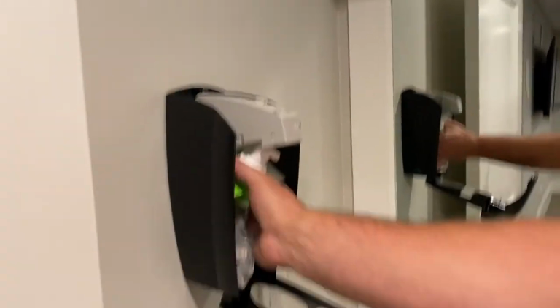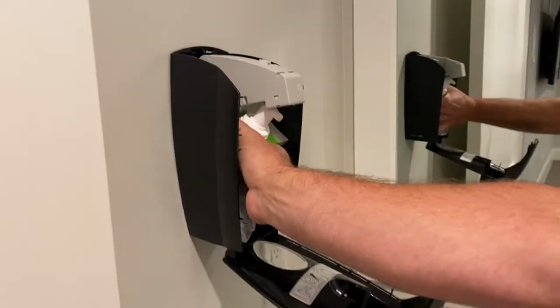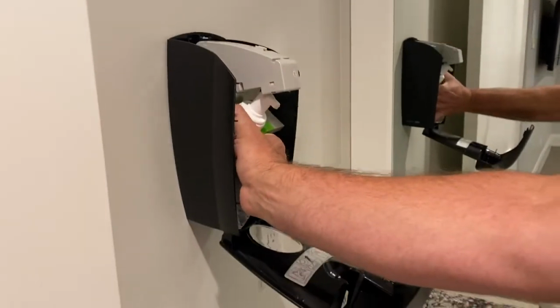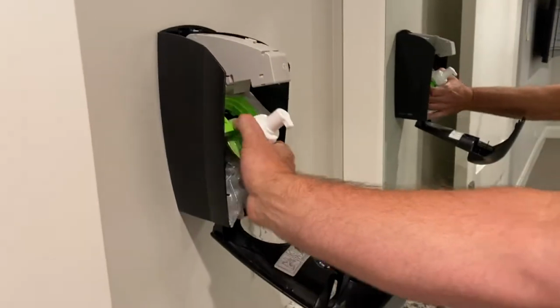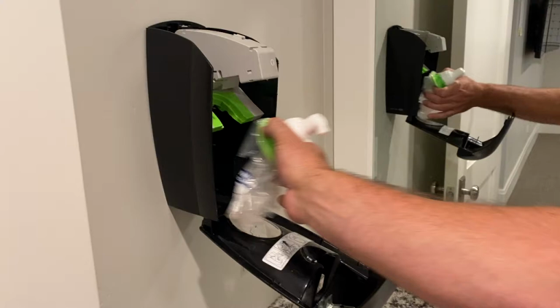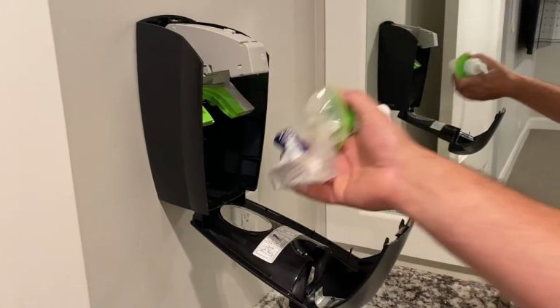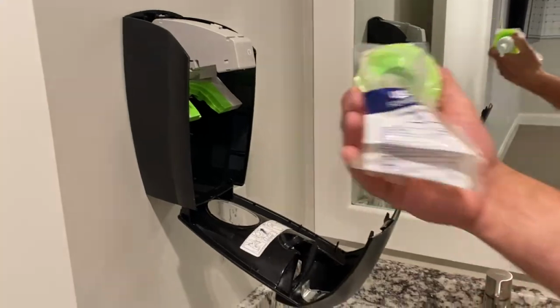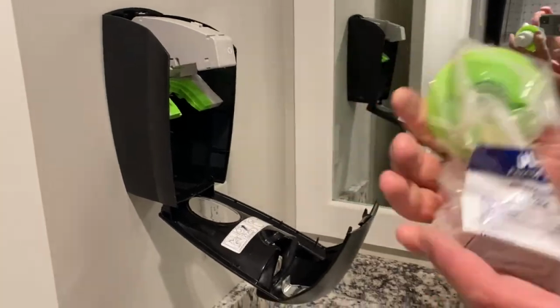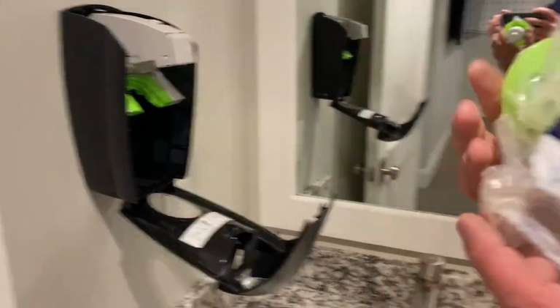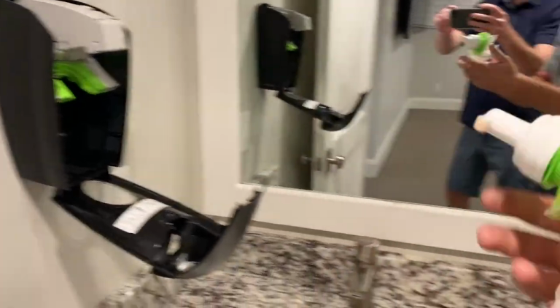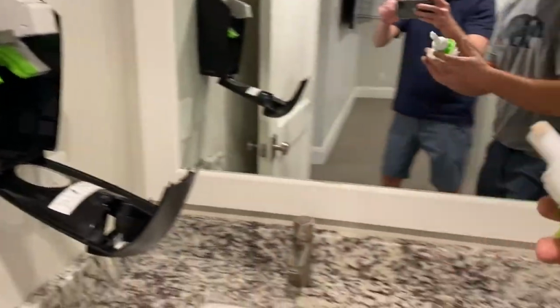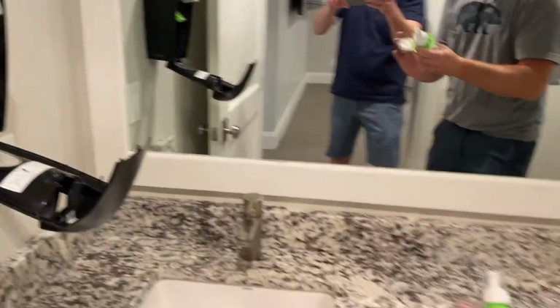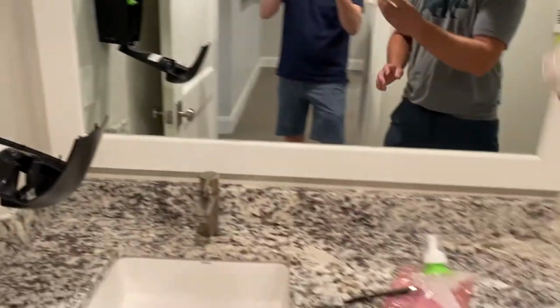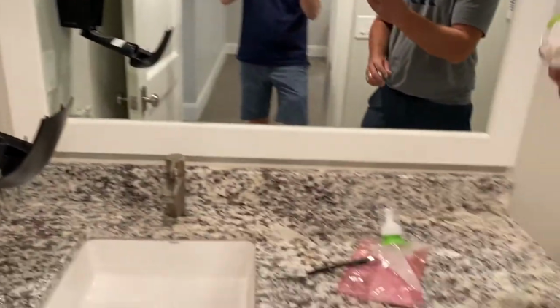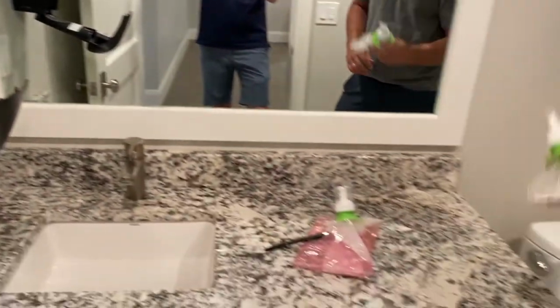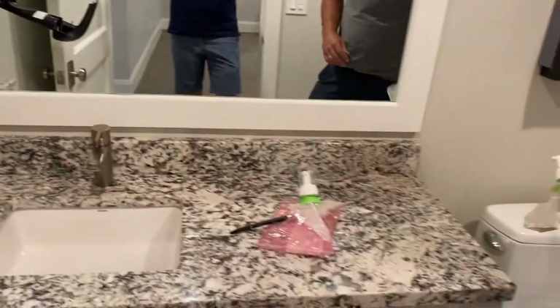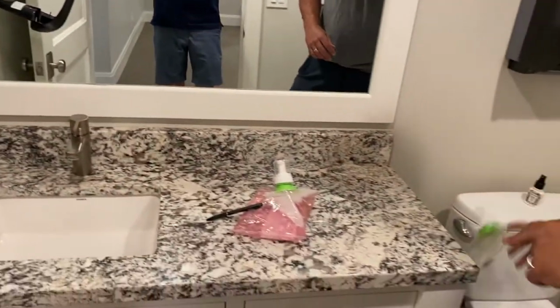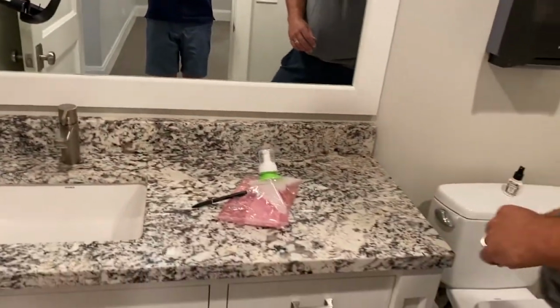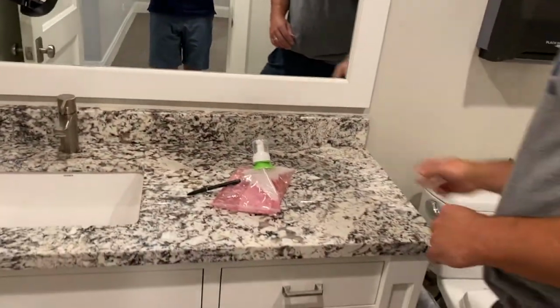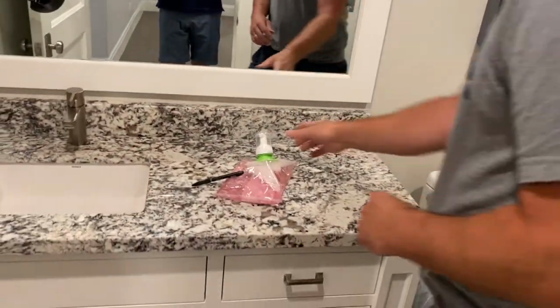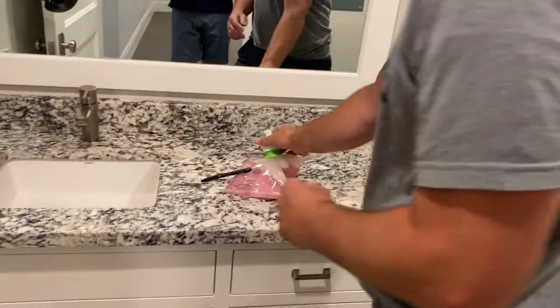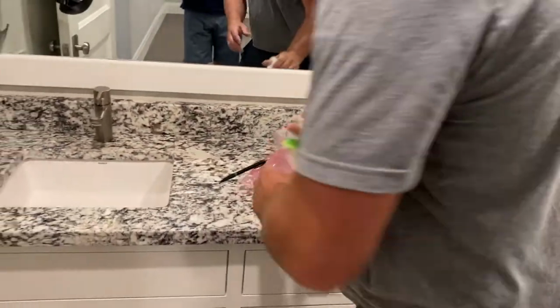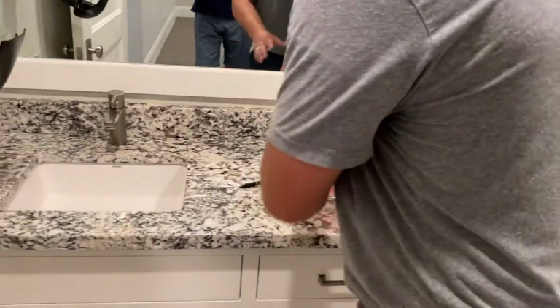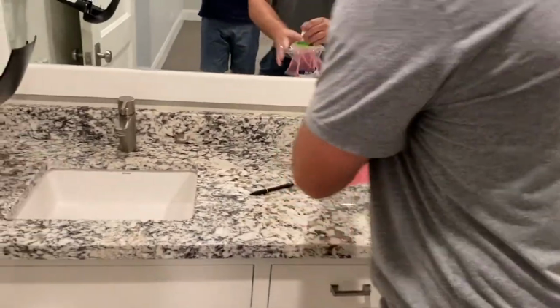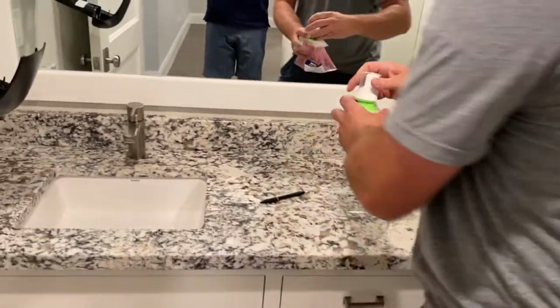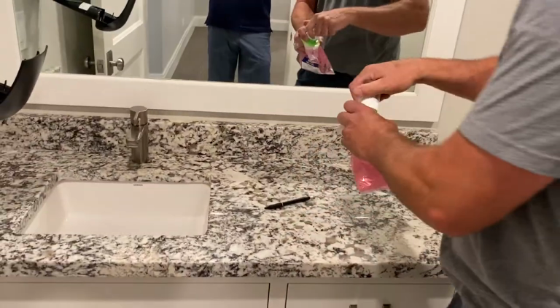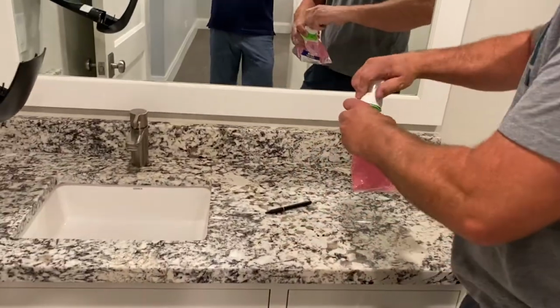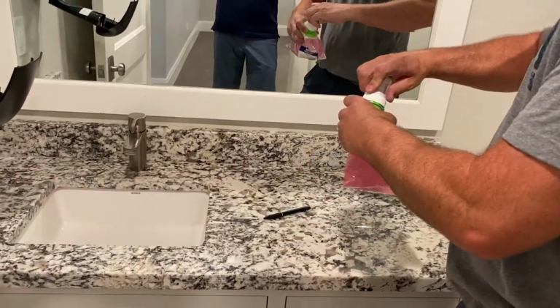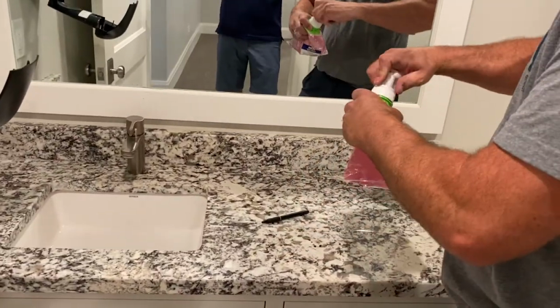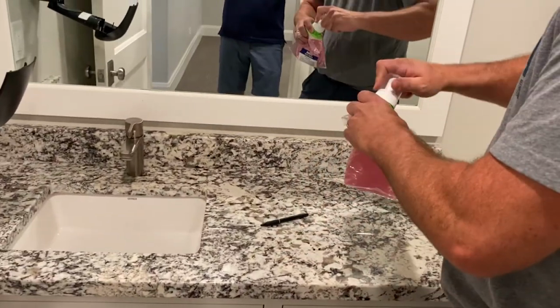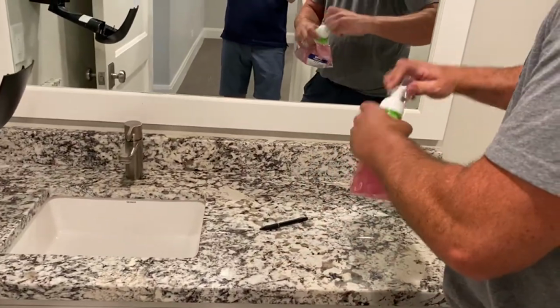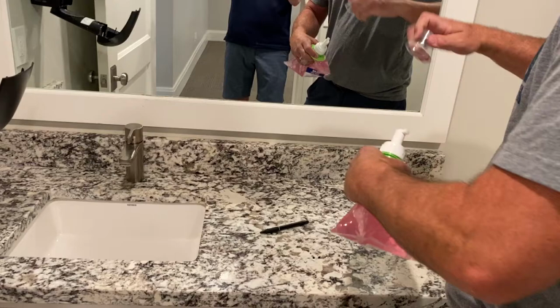This little piece right here will pull right out. You can see that one's been well used — we got guys with clean hands.